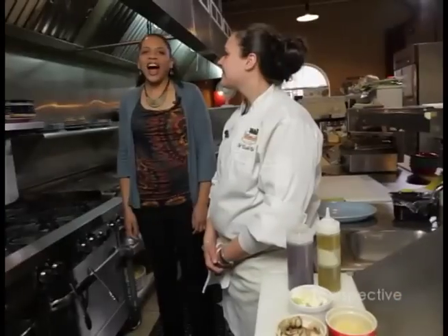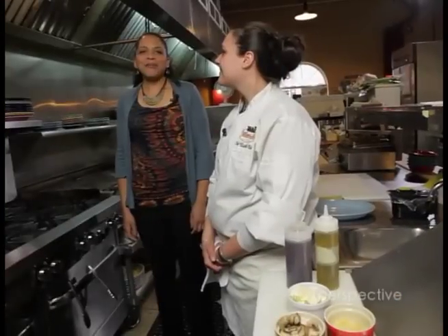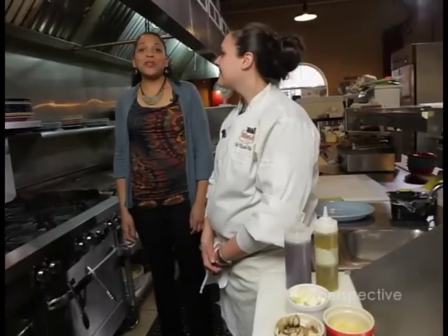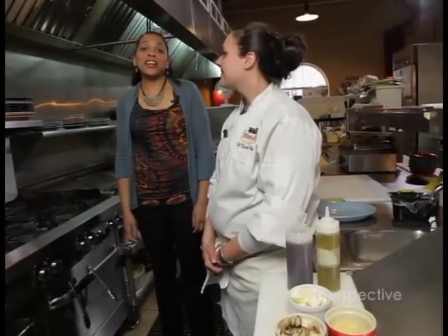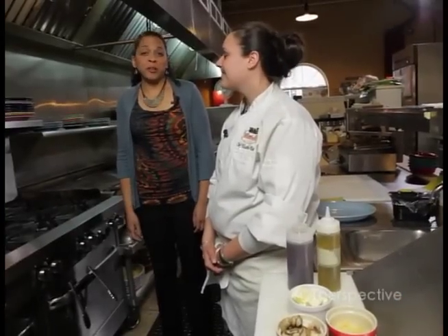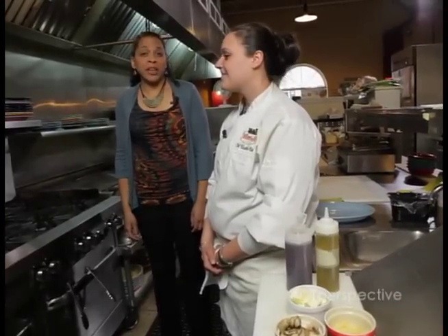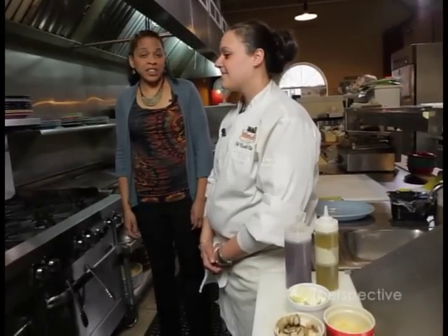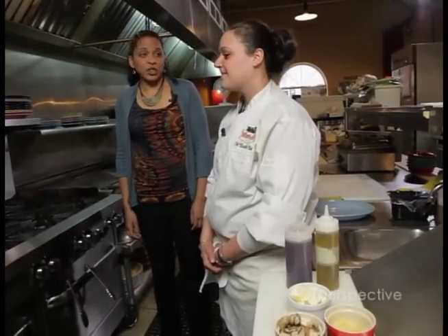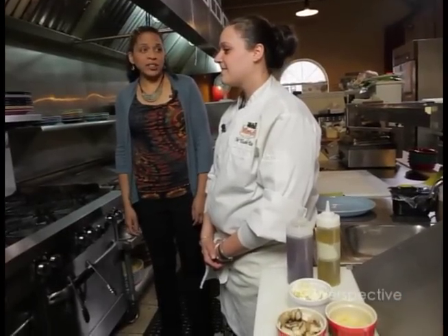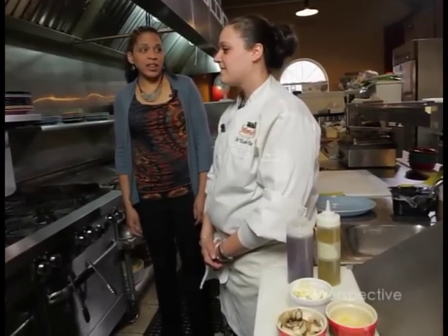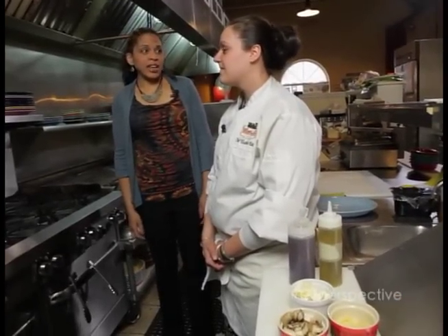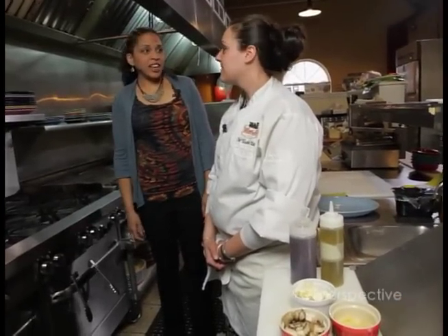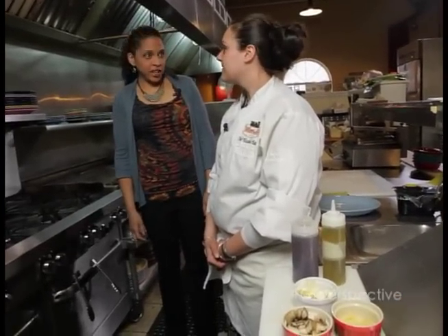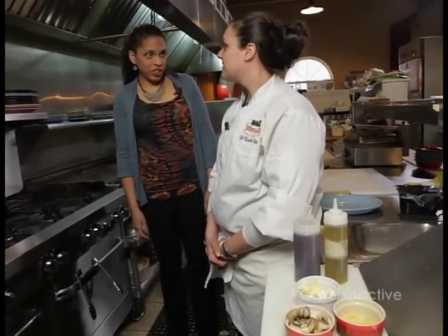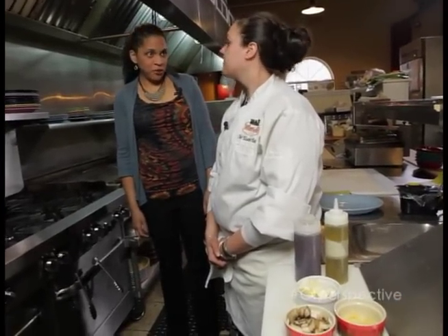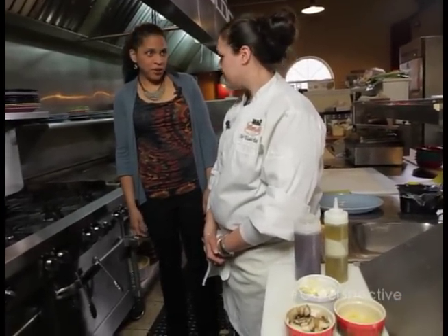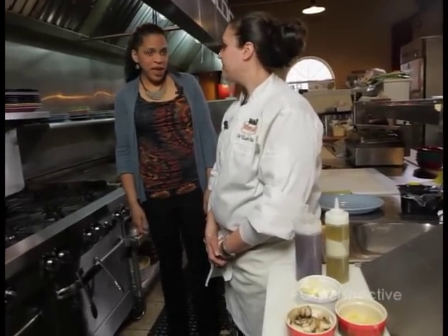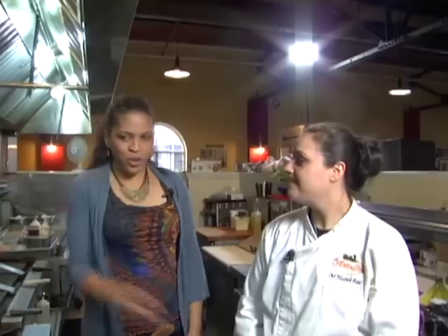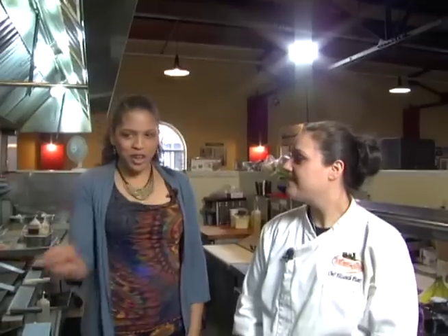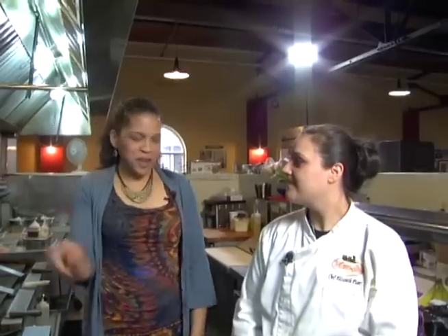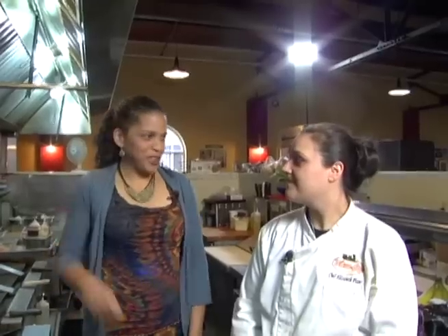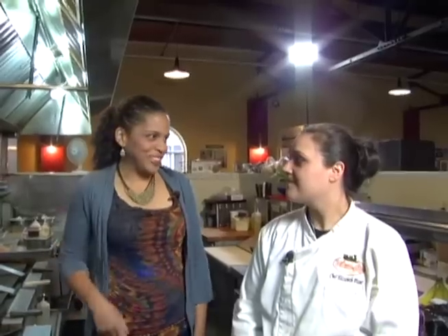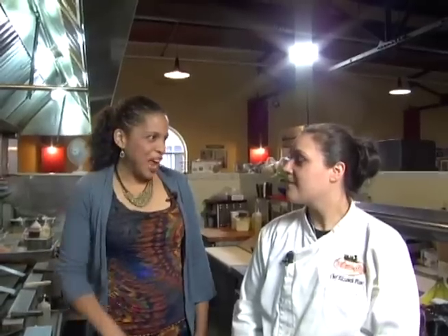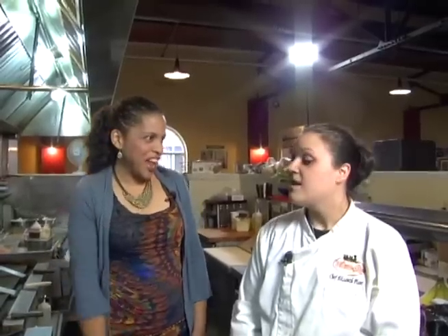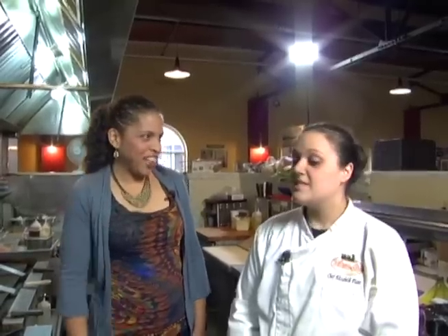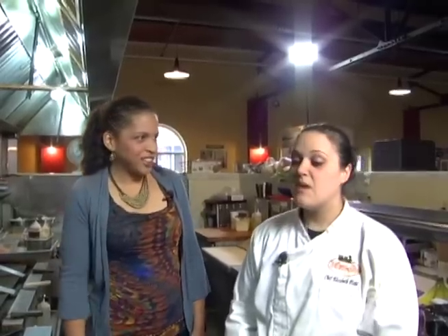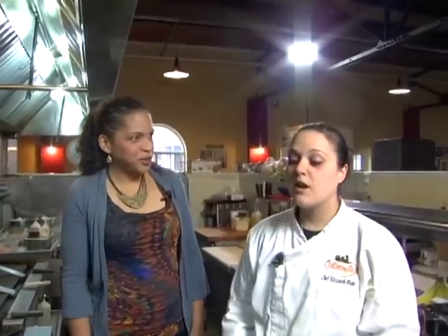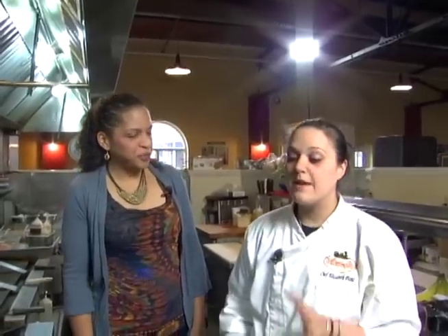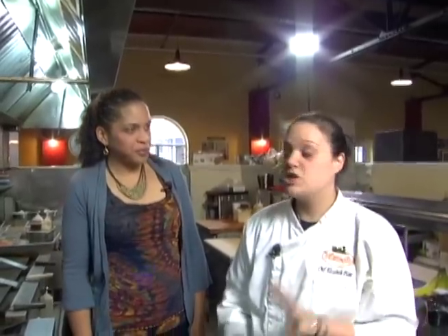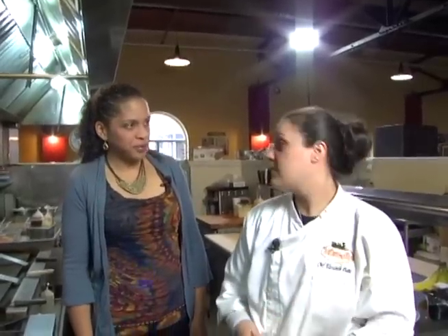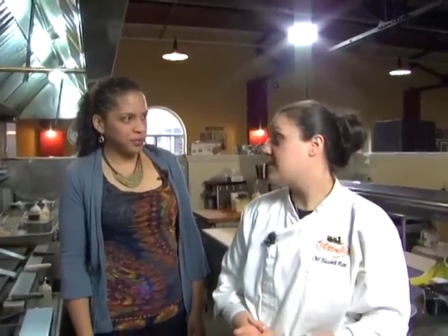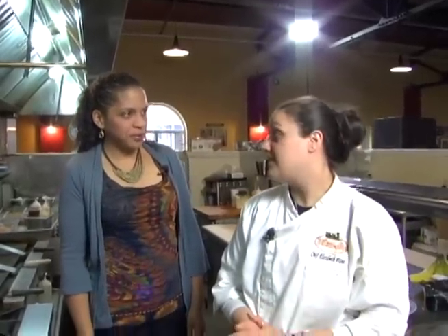I'm here with Elizabeth Plant, who is the executive chef. And what are you going to make for us today? Today, we're going to make chicken marsala.